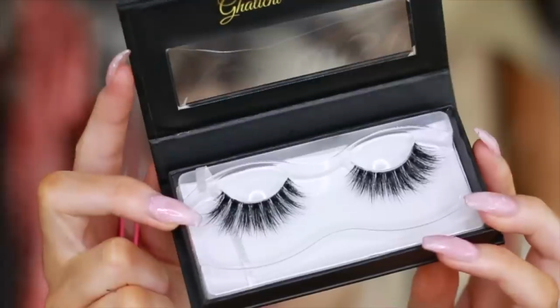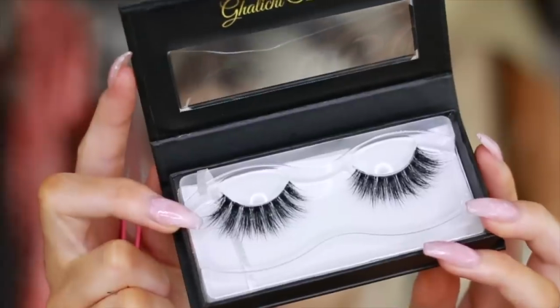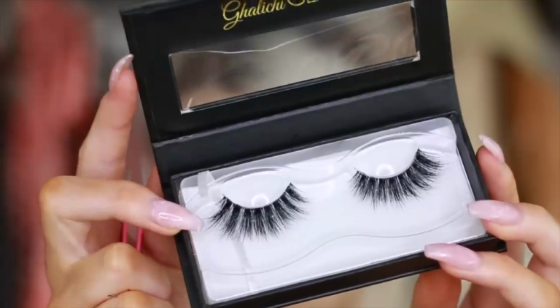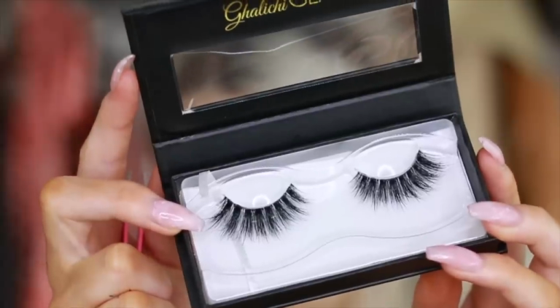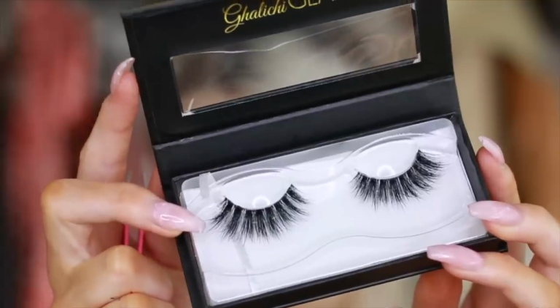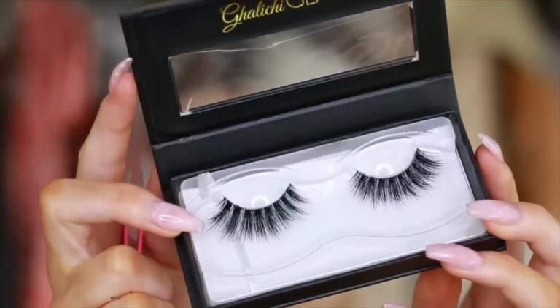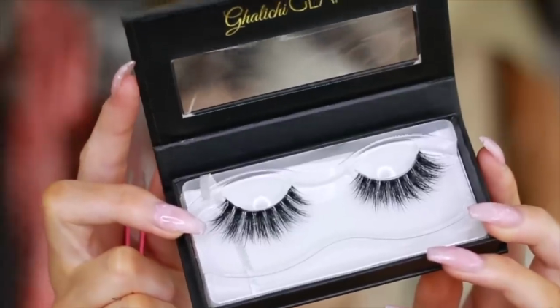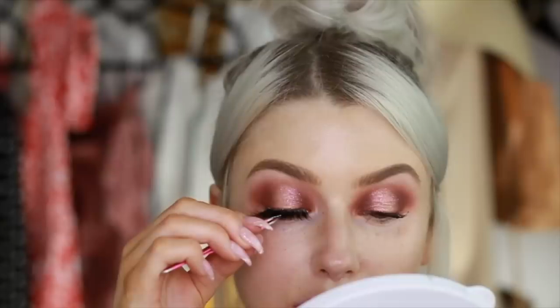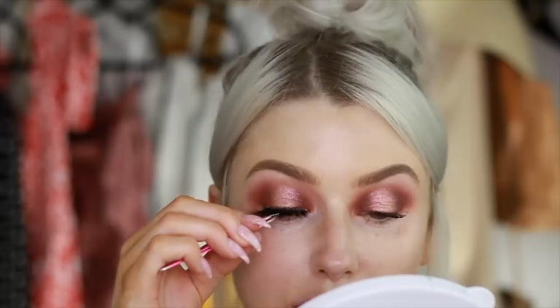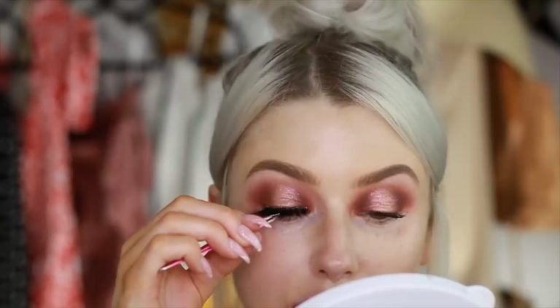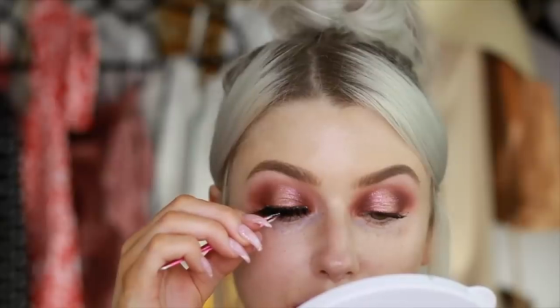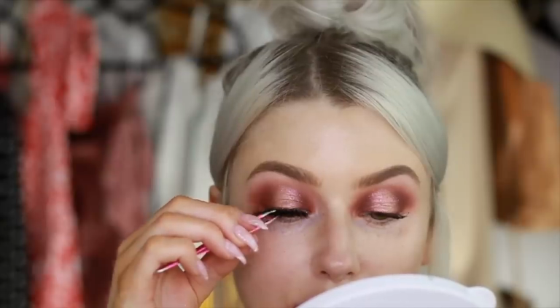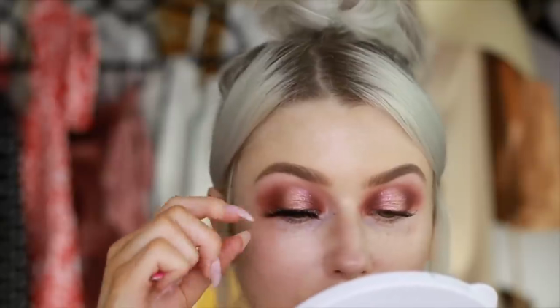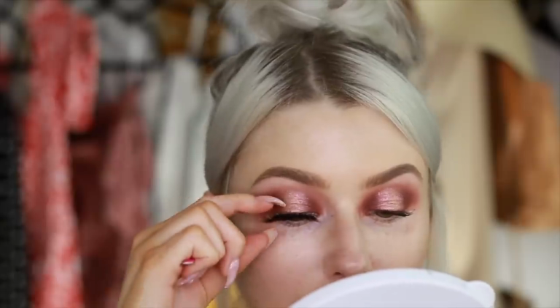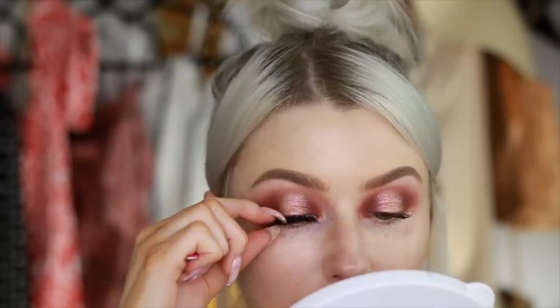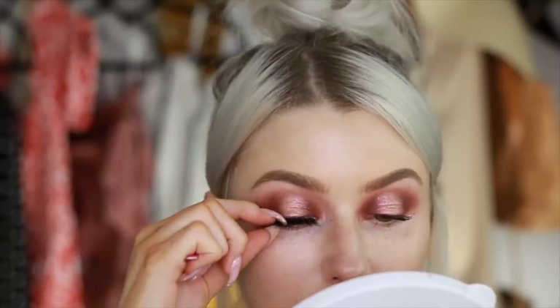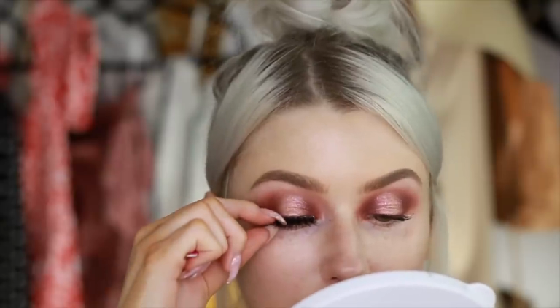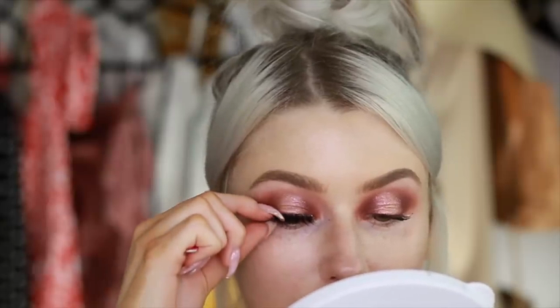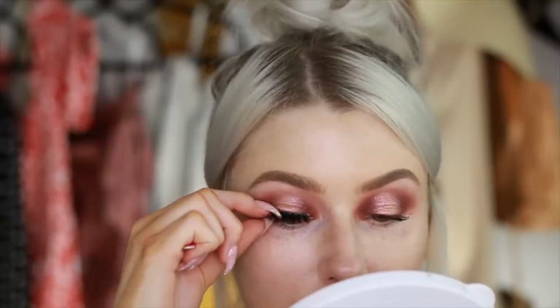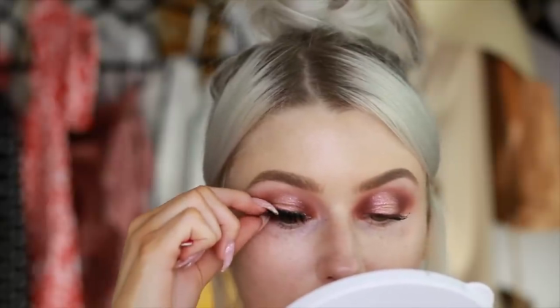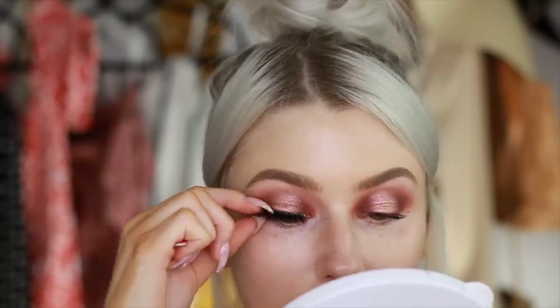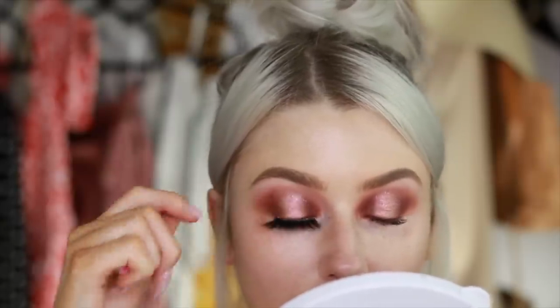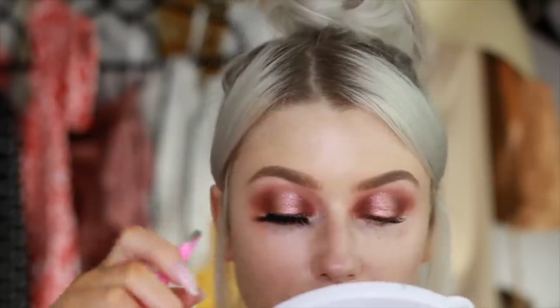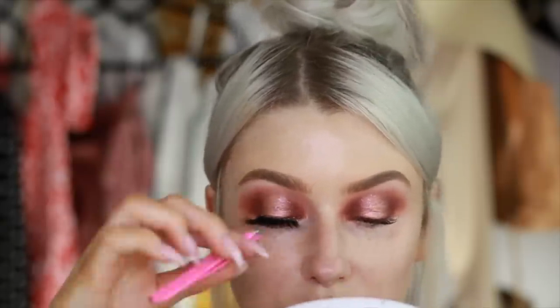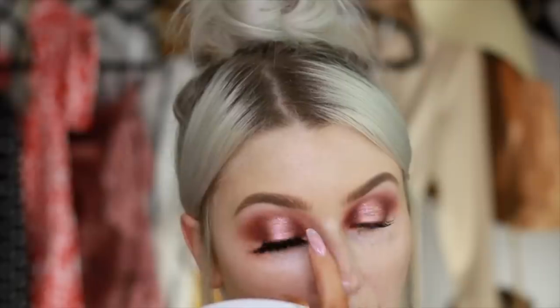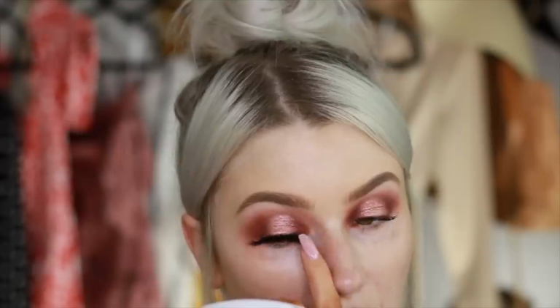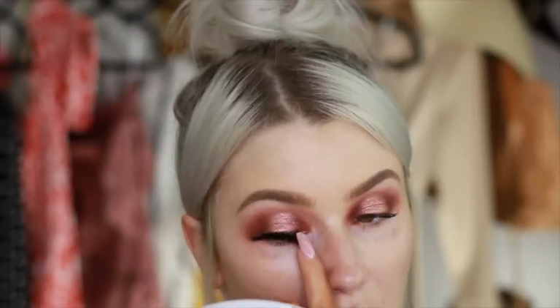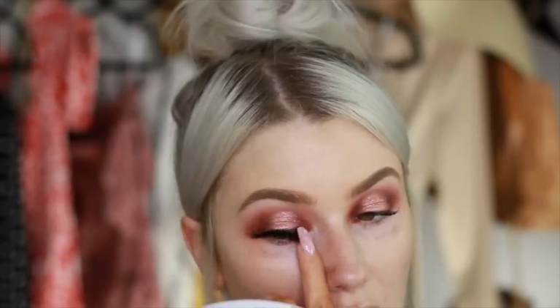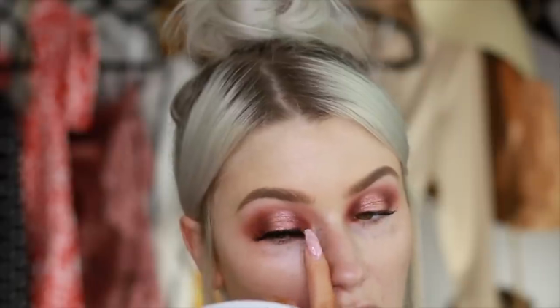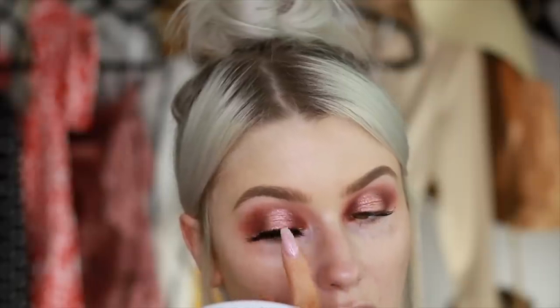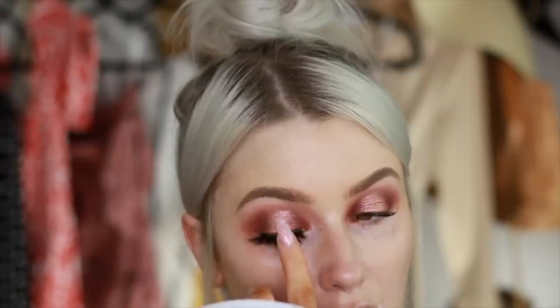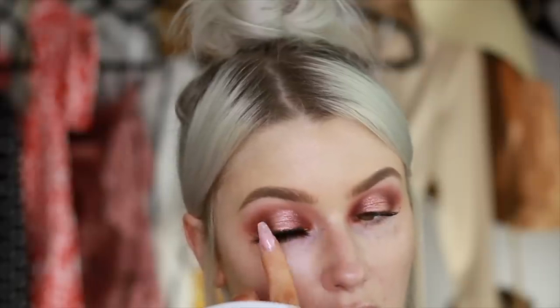And then in with the lashes. I'm taking my Ella lashes — surprise, surprise. I think I've used these in like 95% of my tutorials.